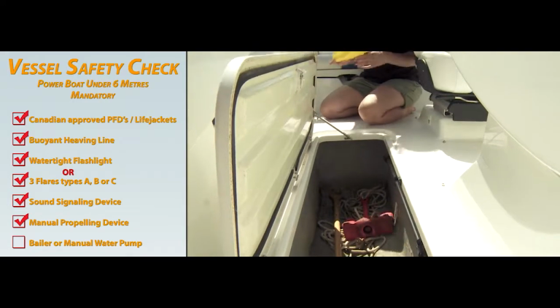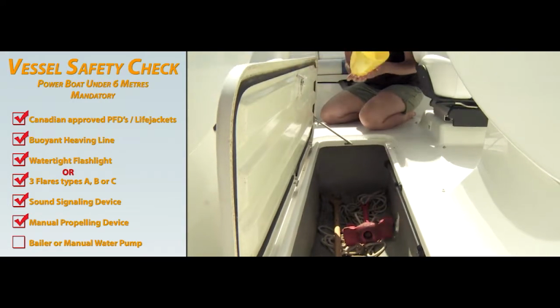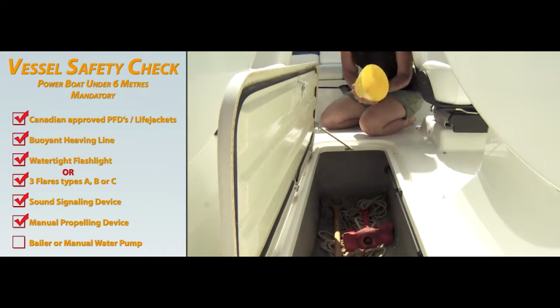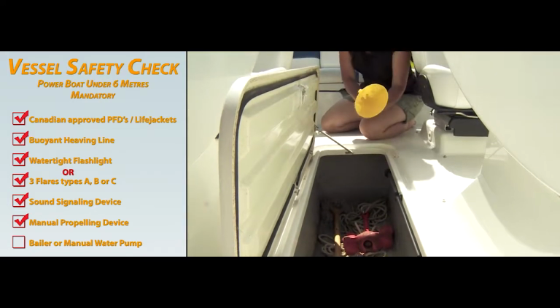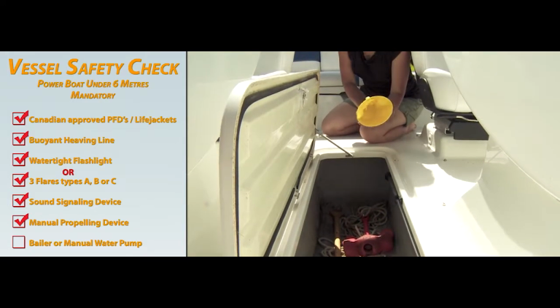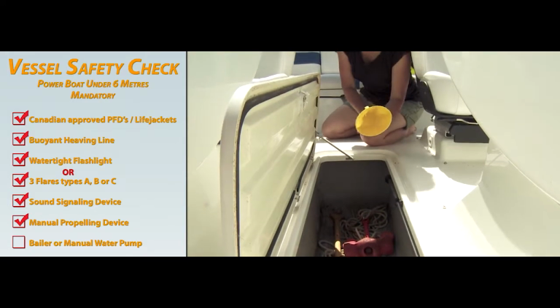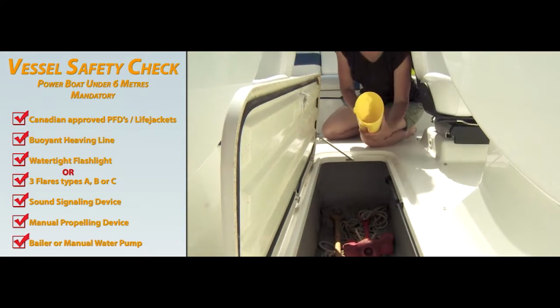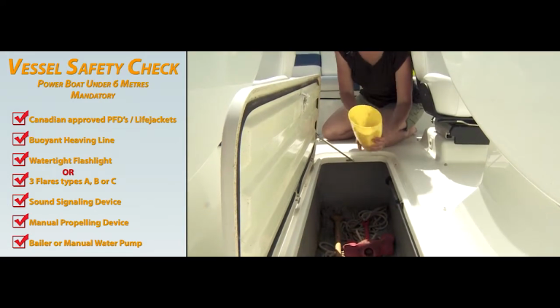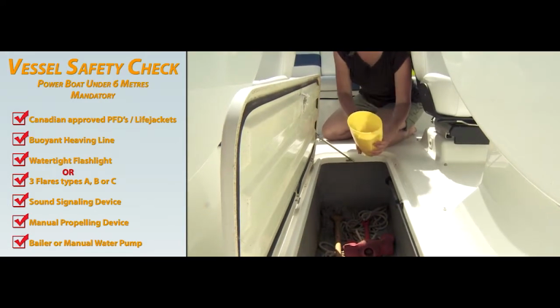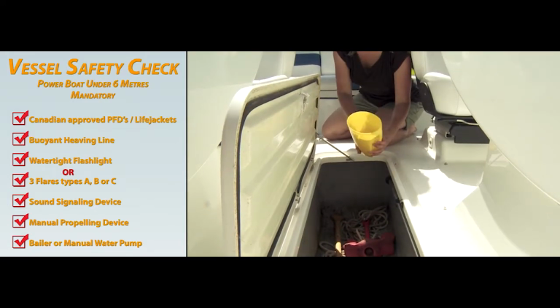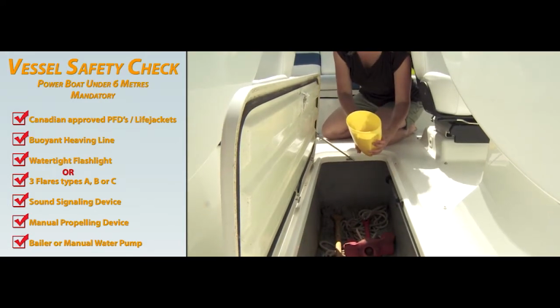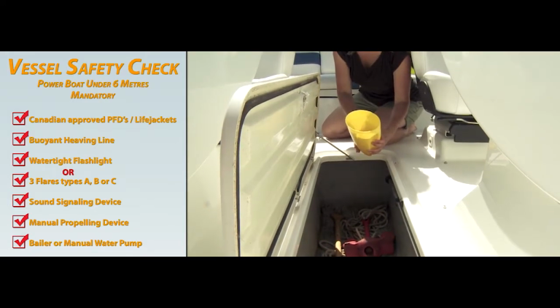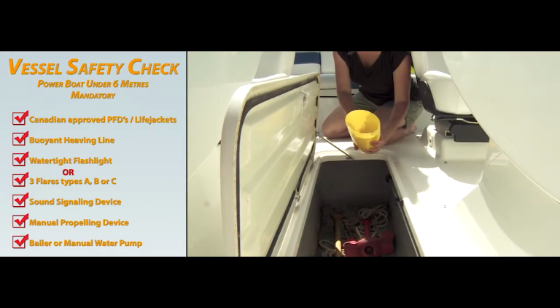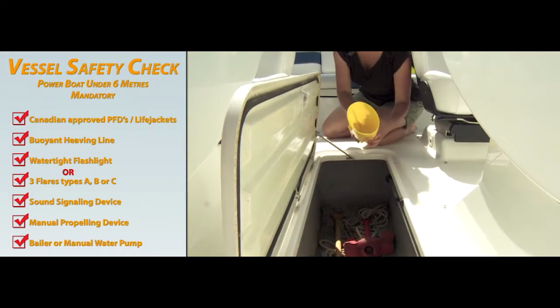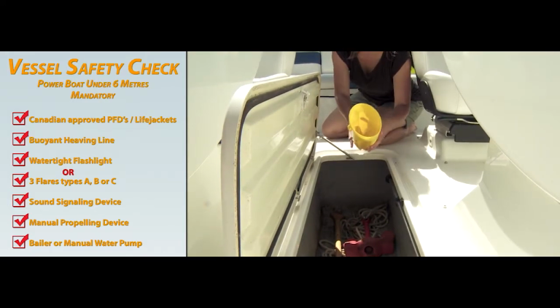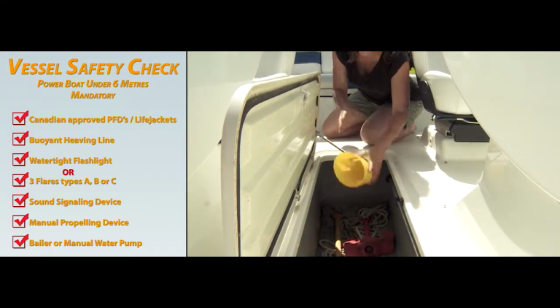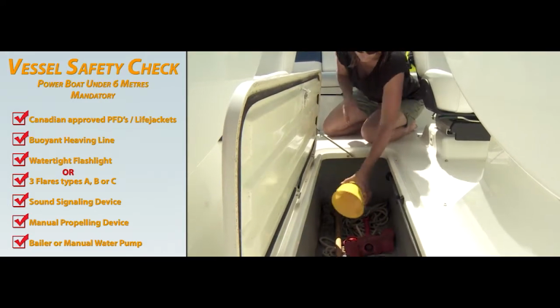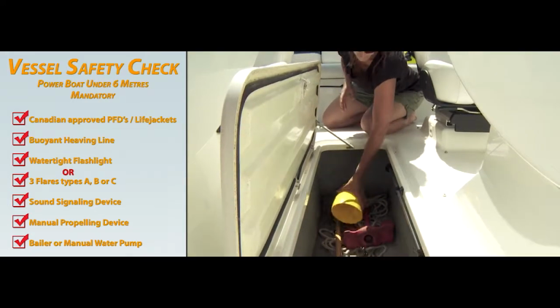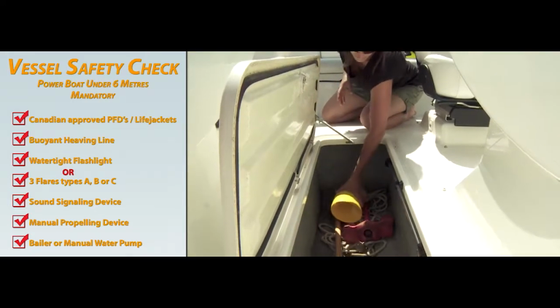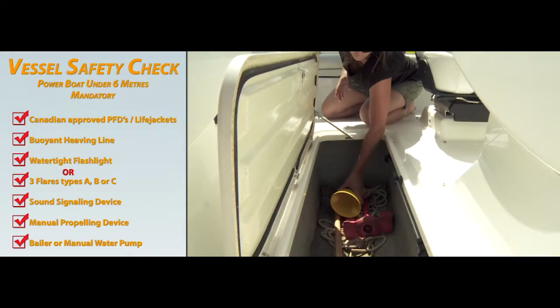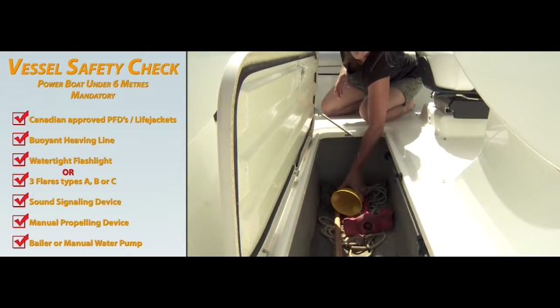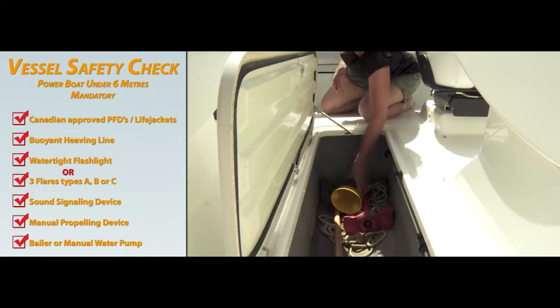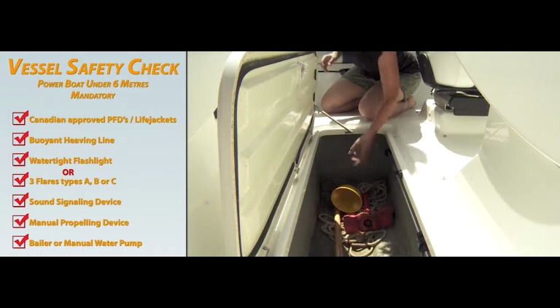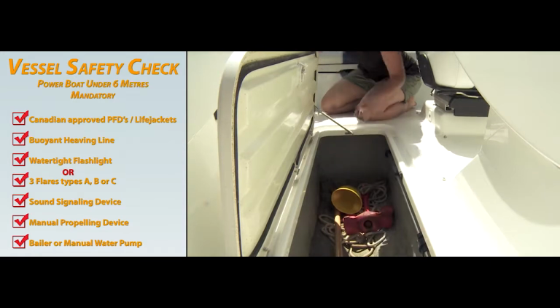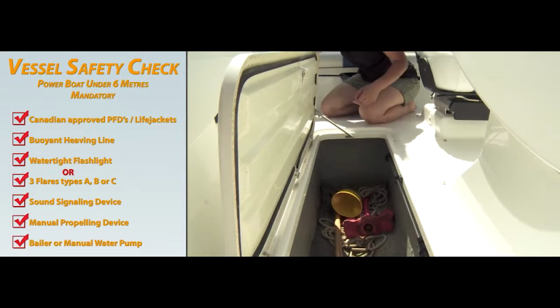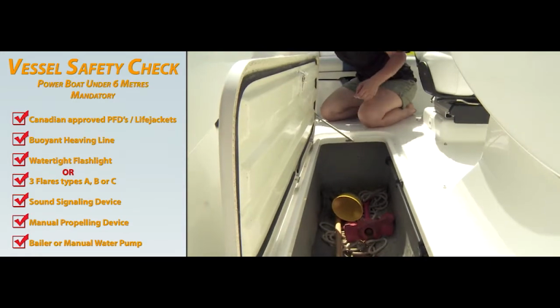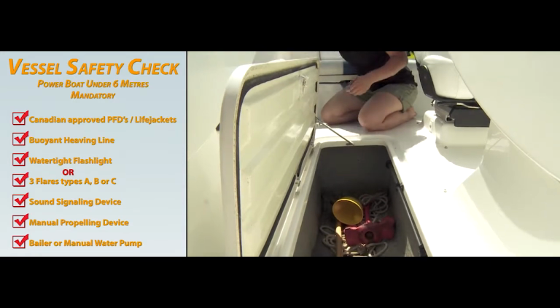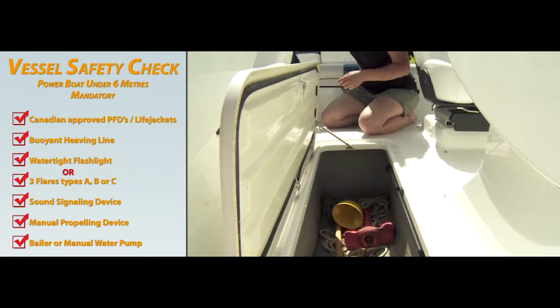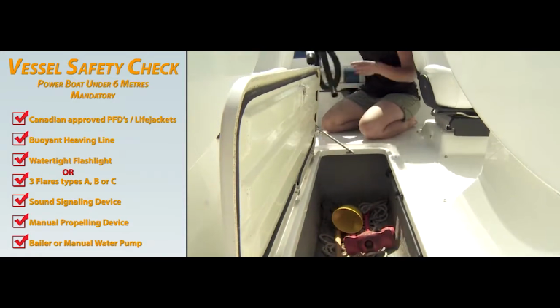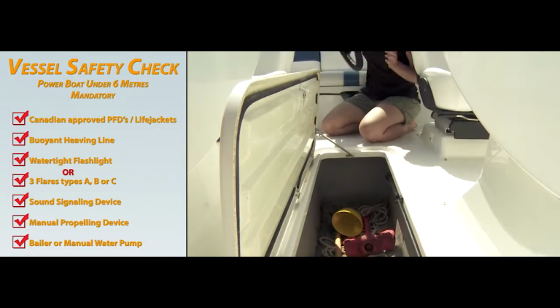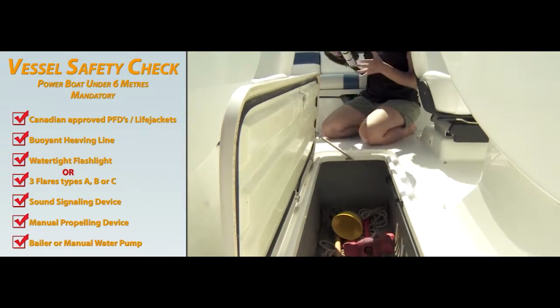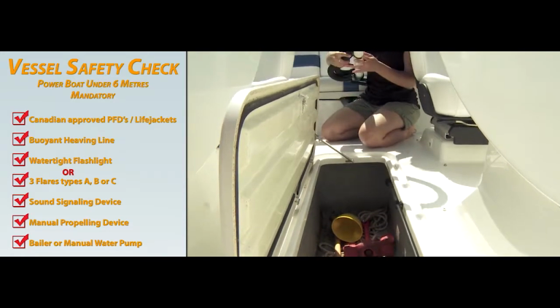A baler or manual water pump with sufficient hose to reach over the side of the vessel must also be carried on board.